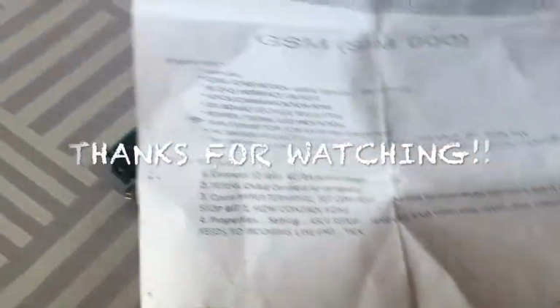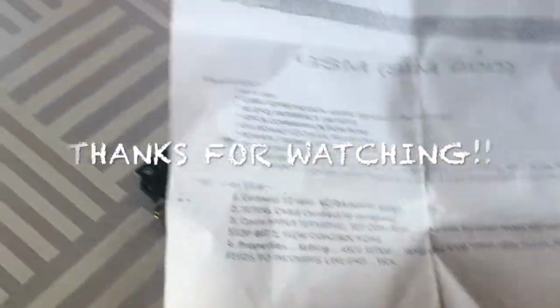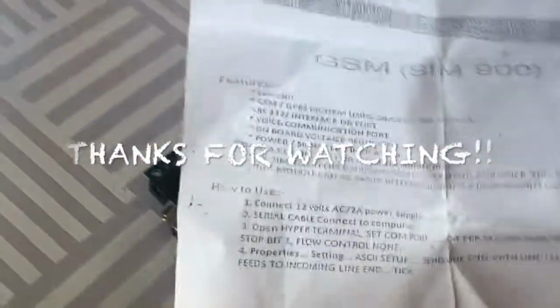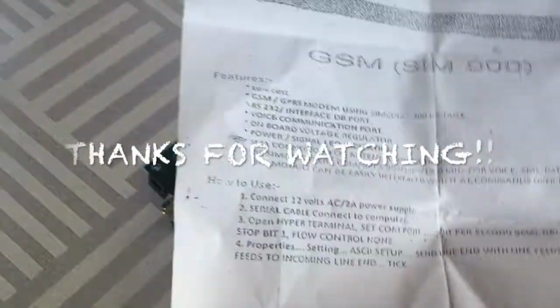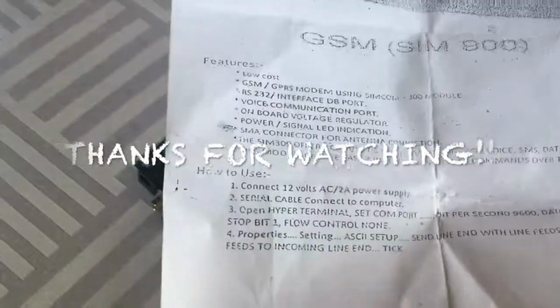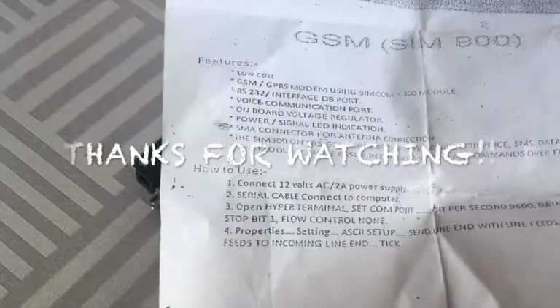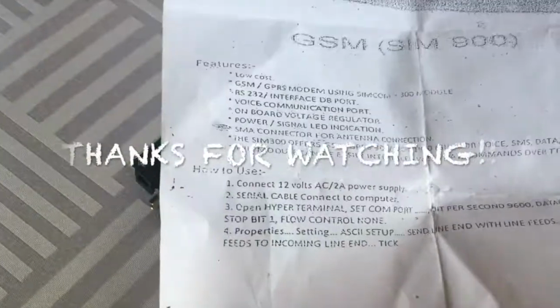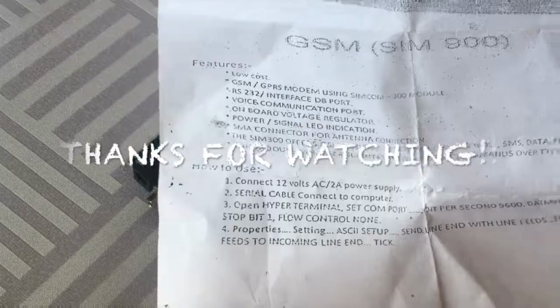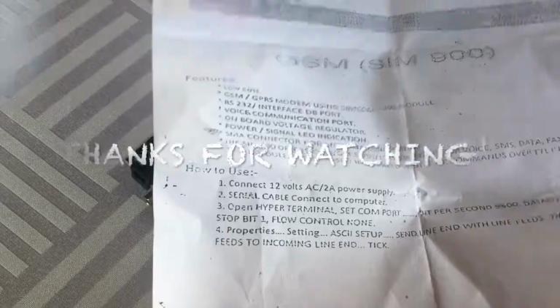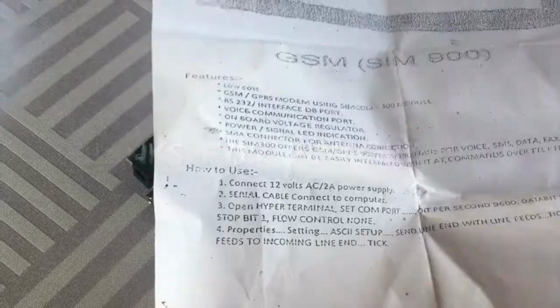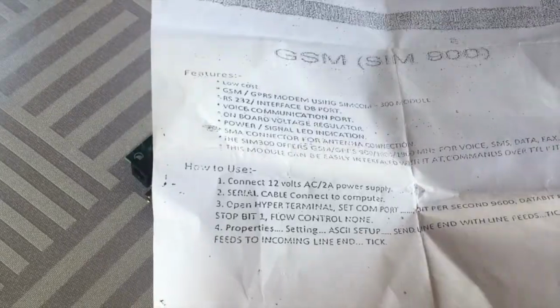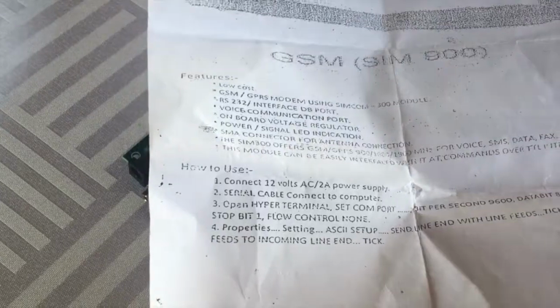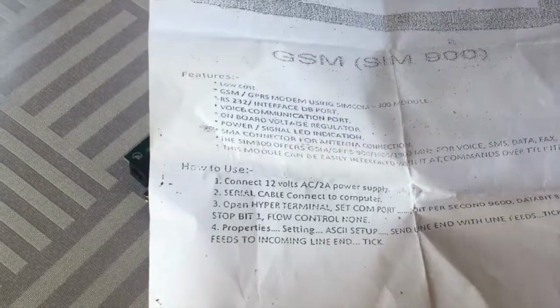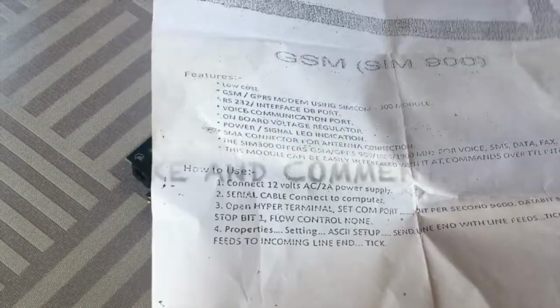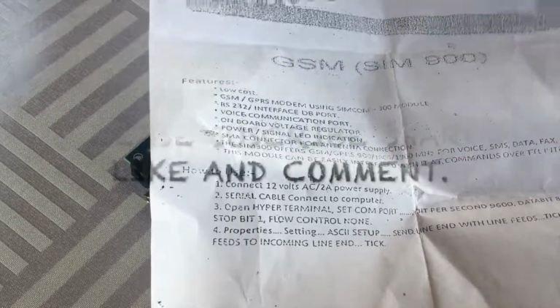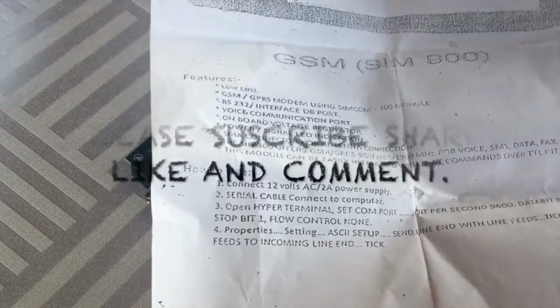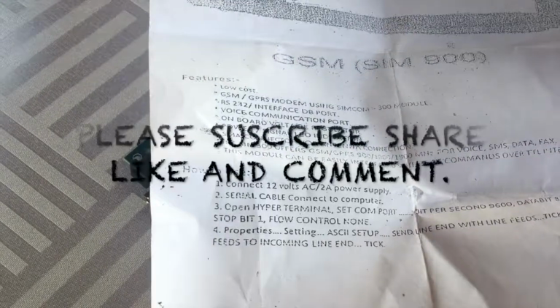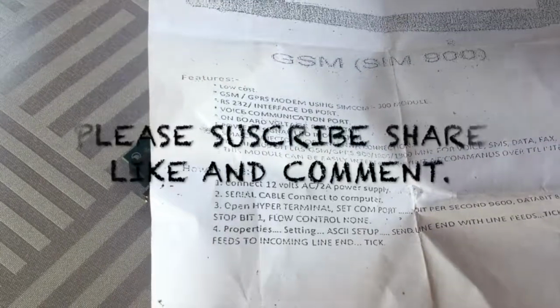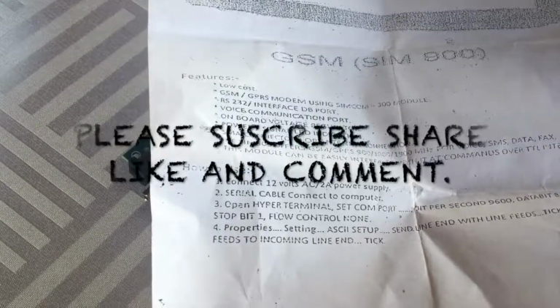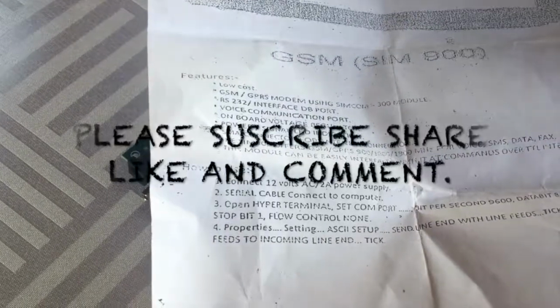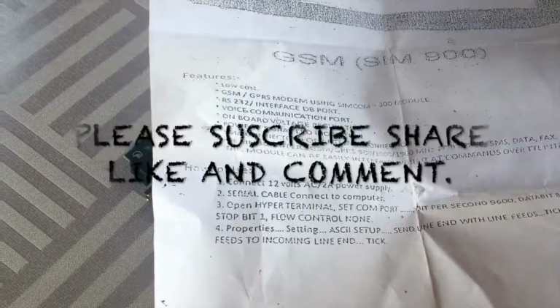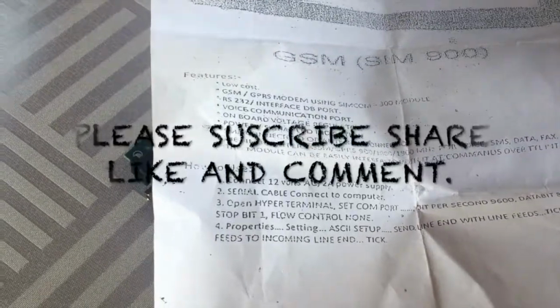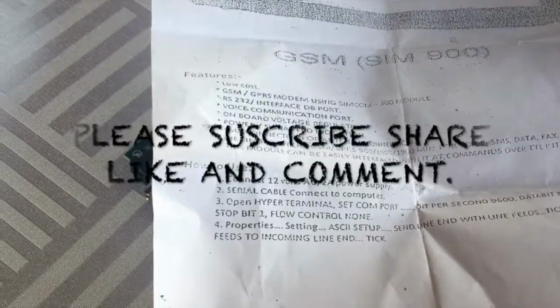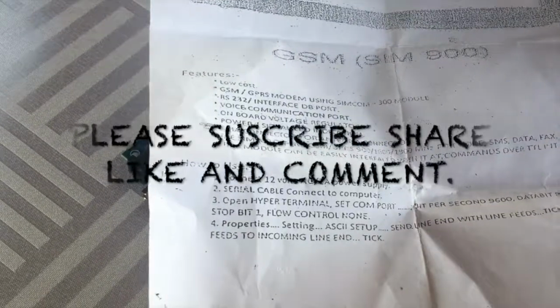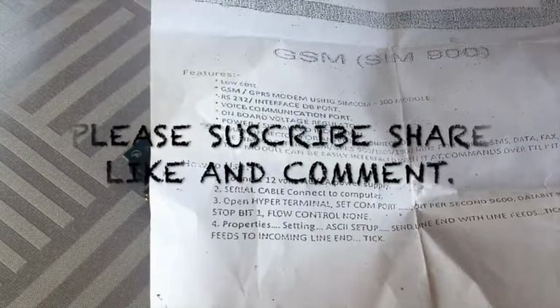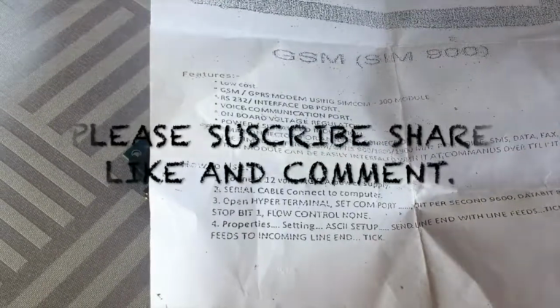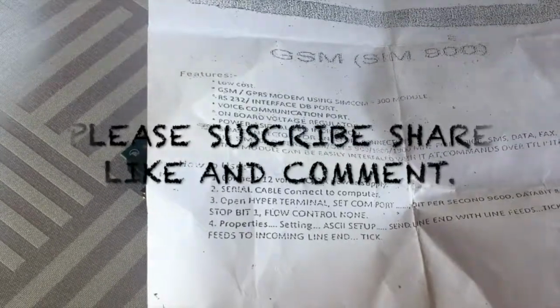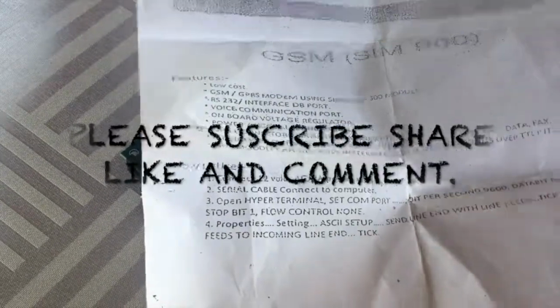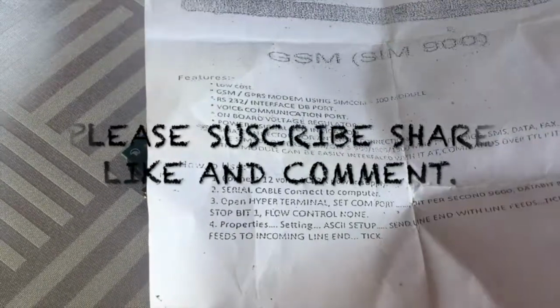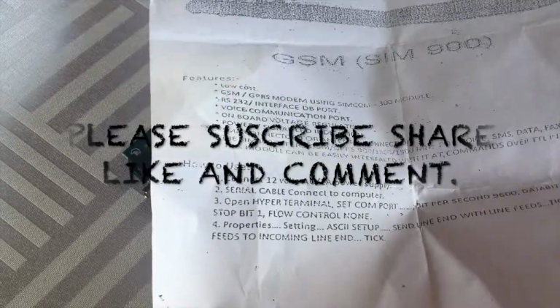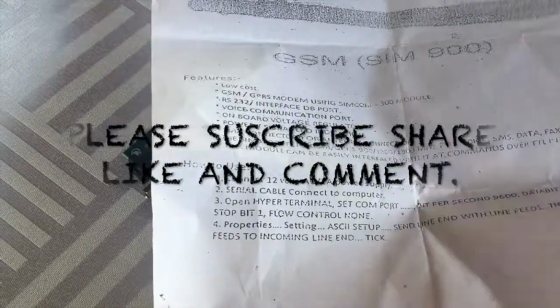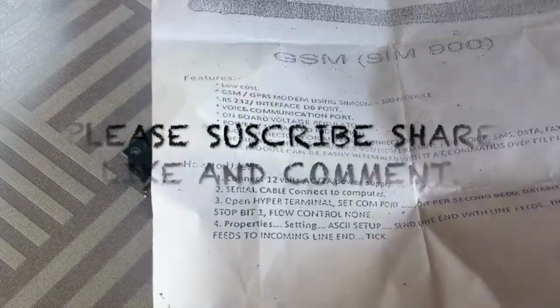Thank you for watching this video. Please share, like, and subscribe to the channel. Goodbye.